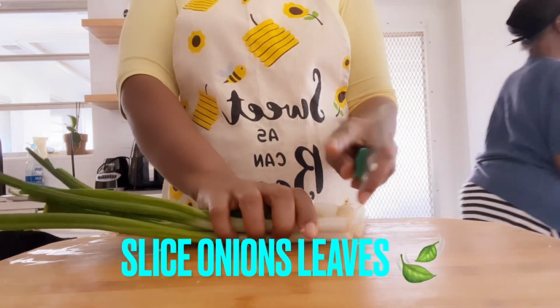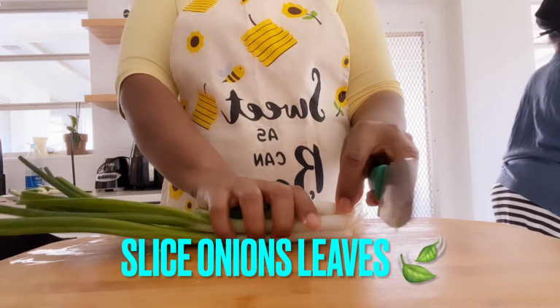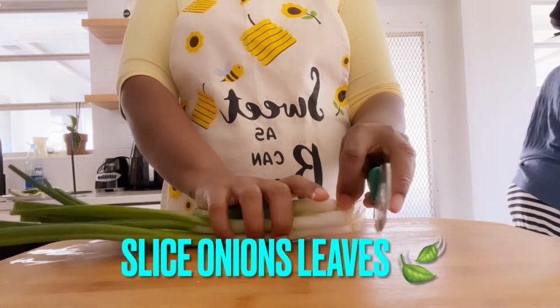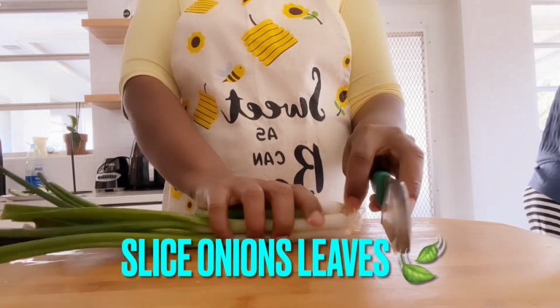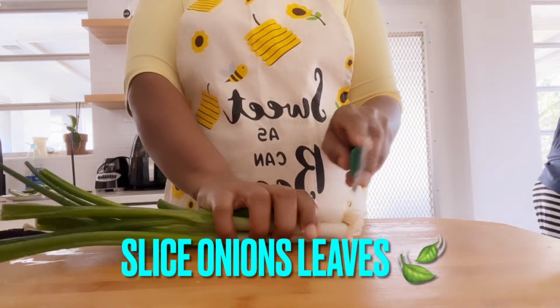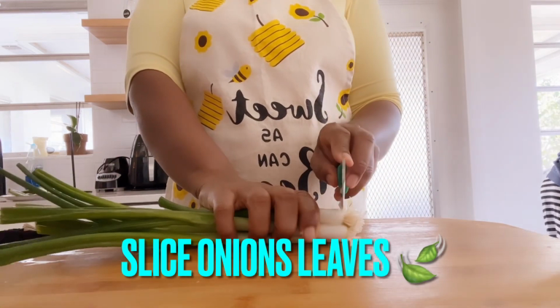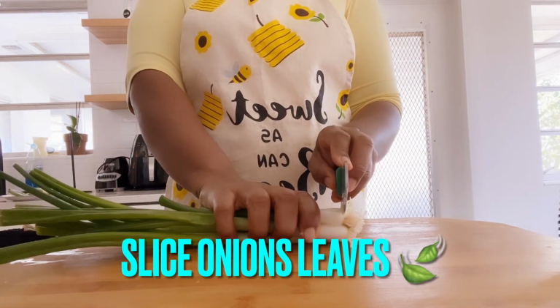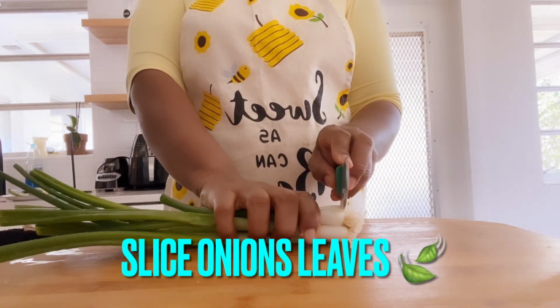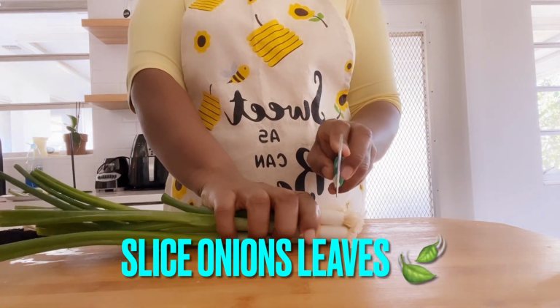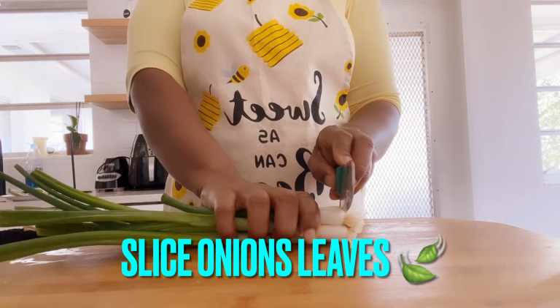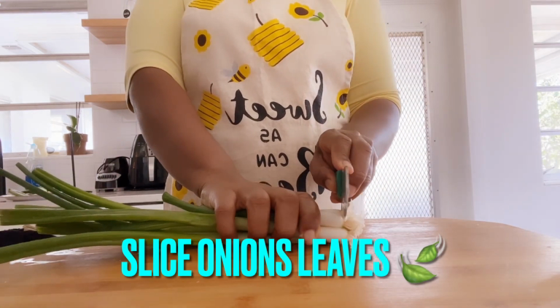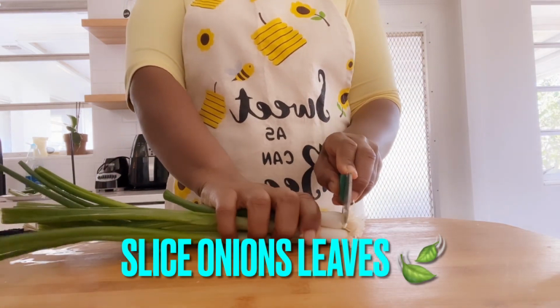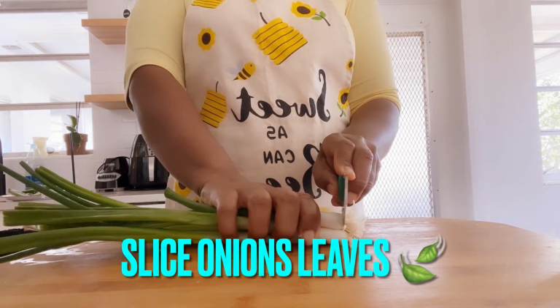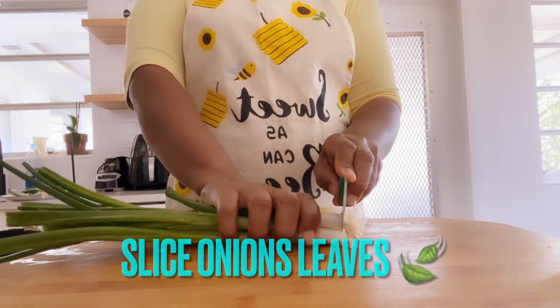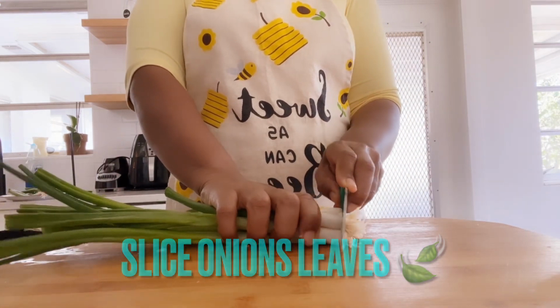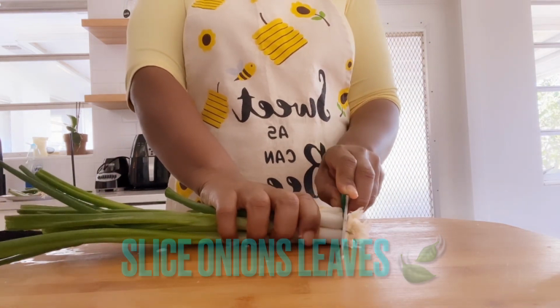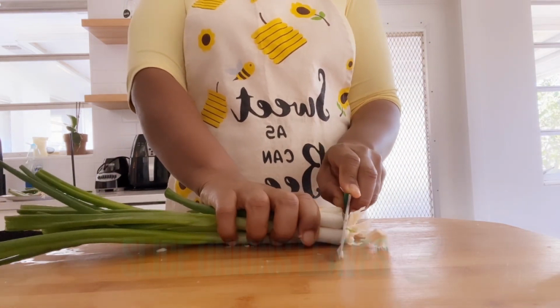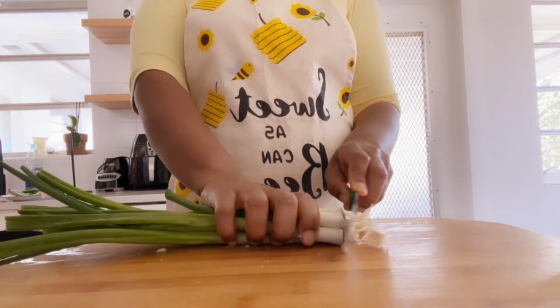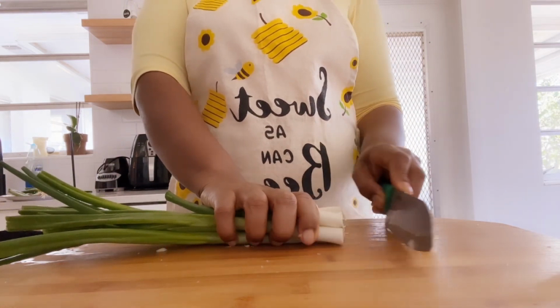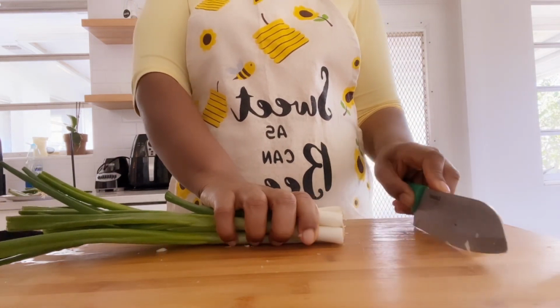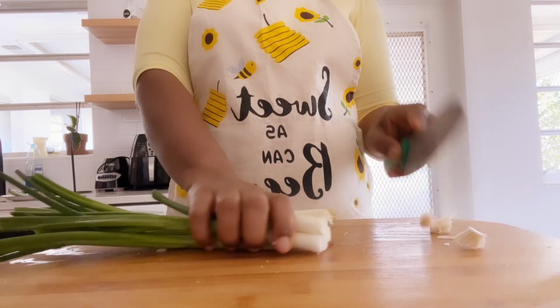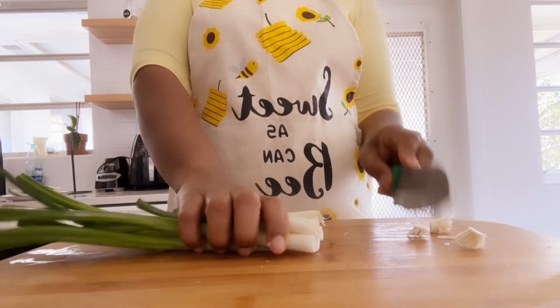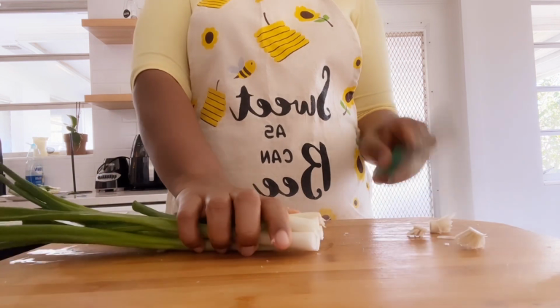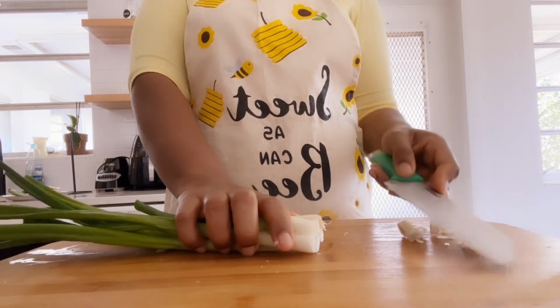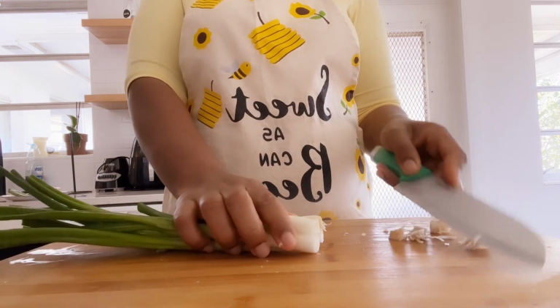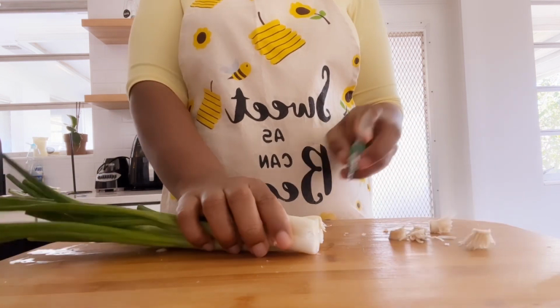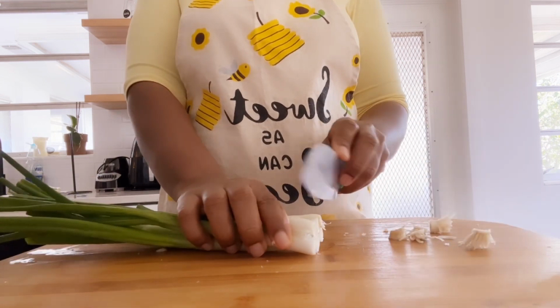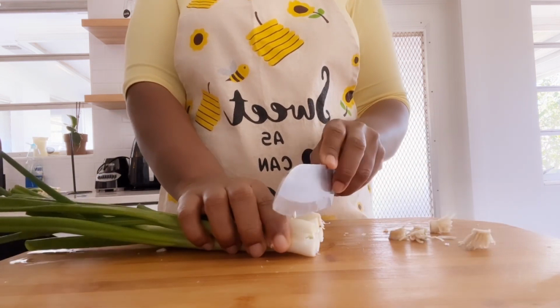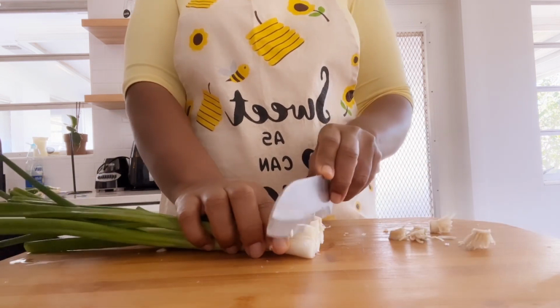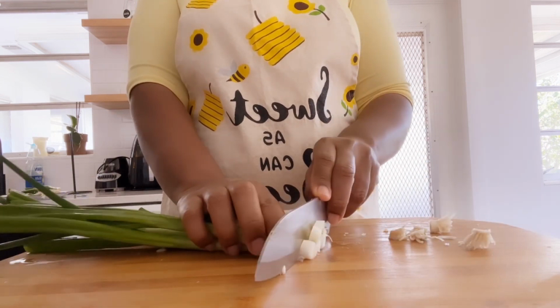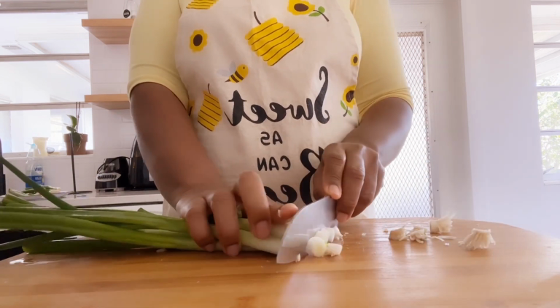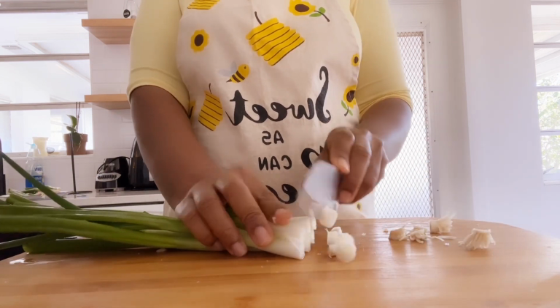Next is your onion leaf. Get your onion leaf and slice it into smaller pieces.